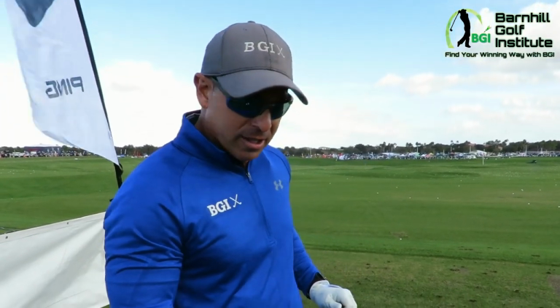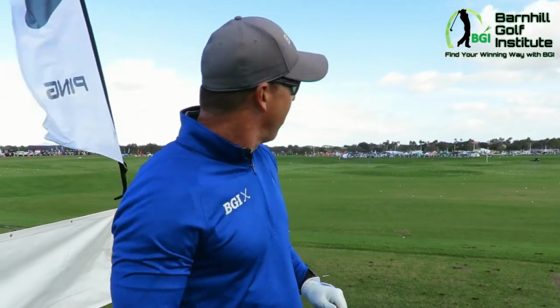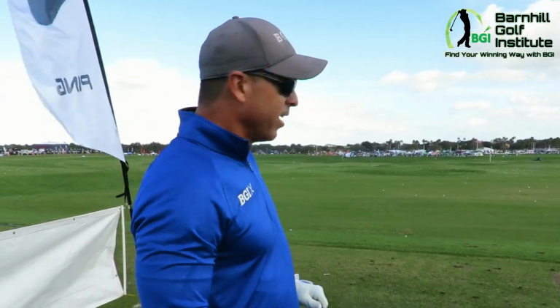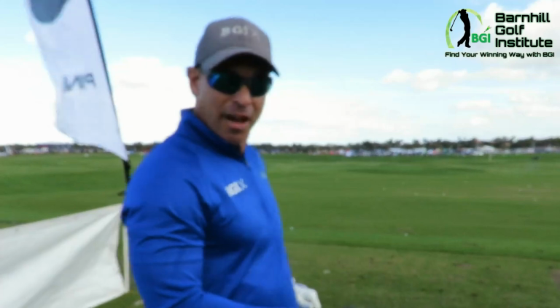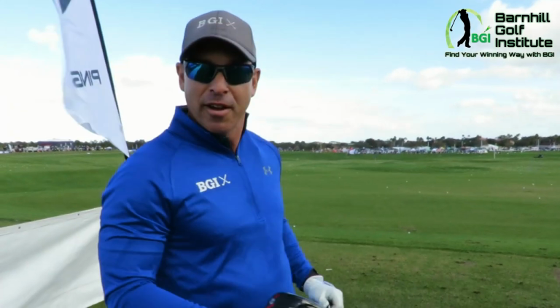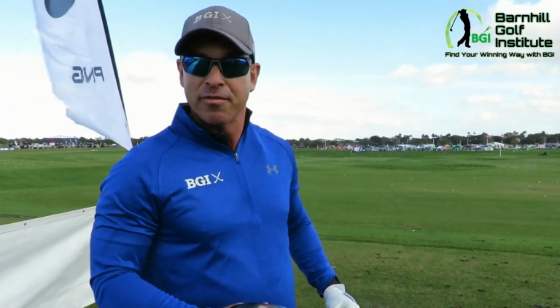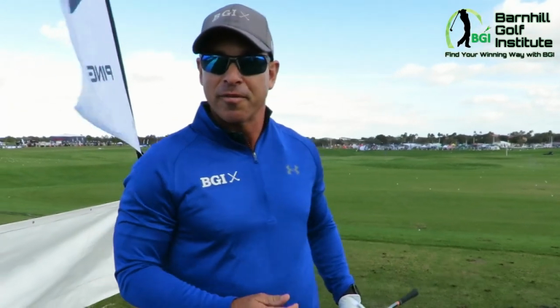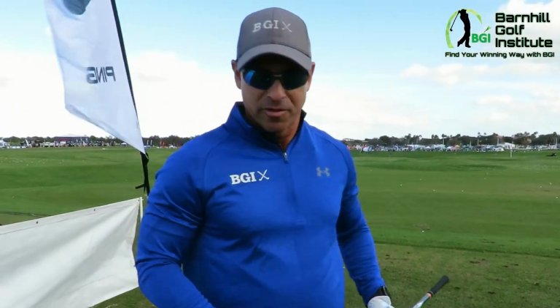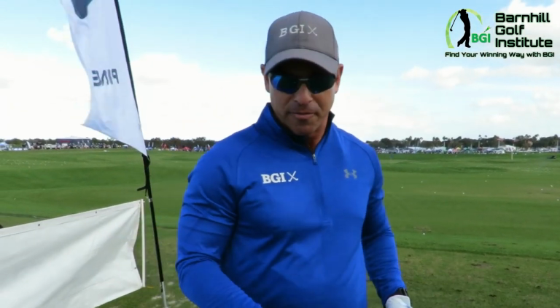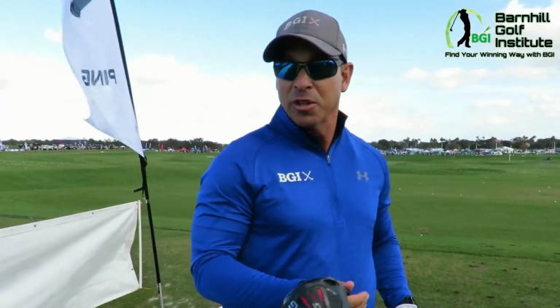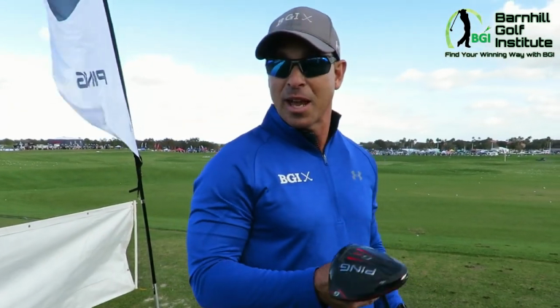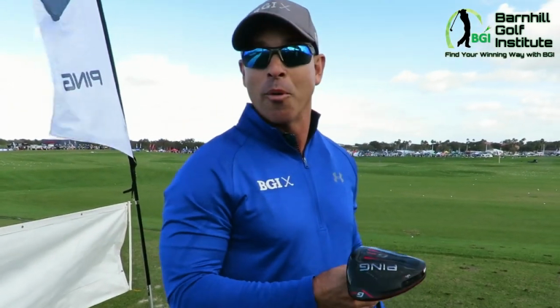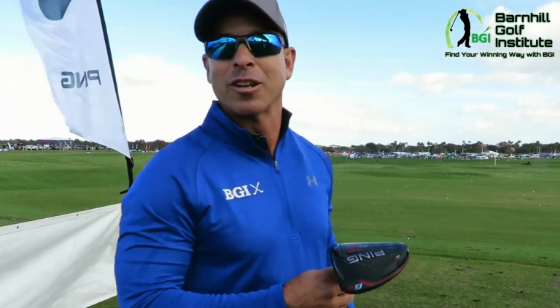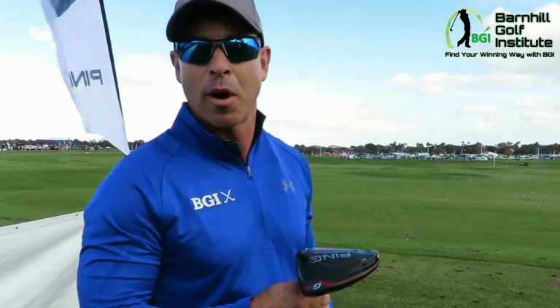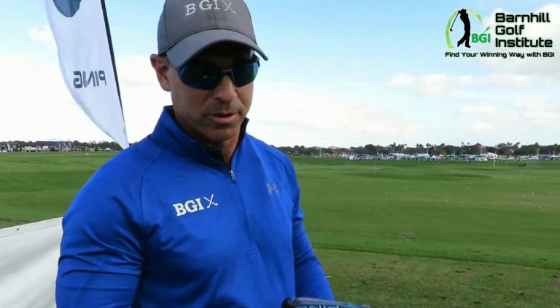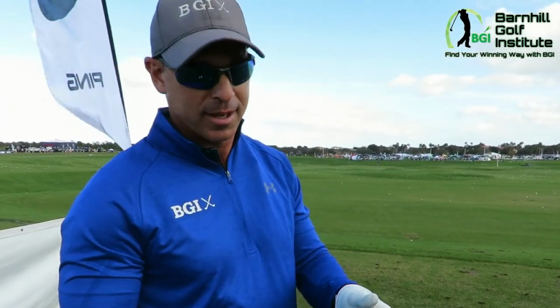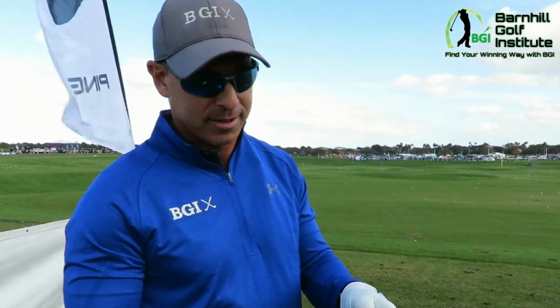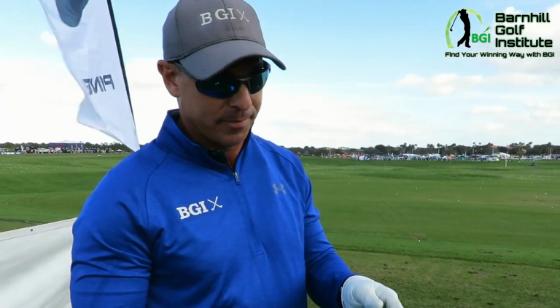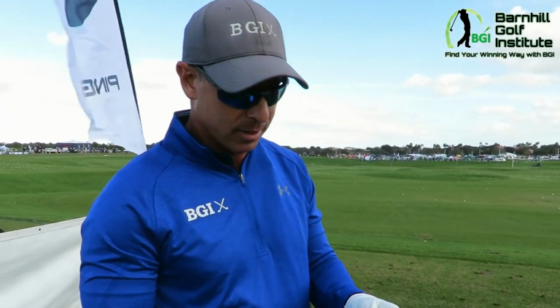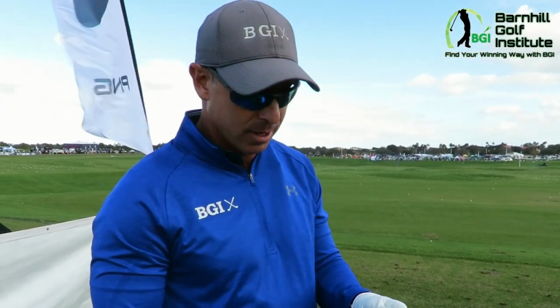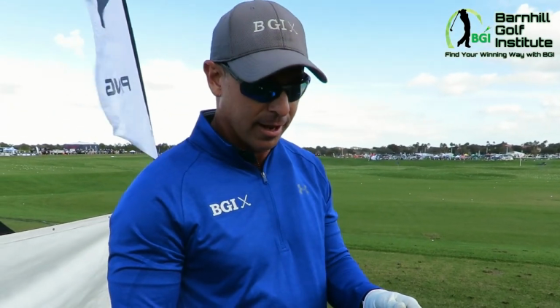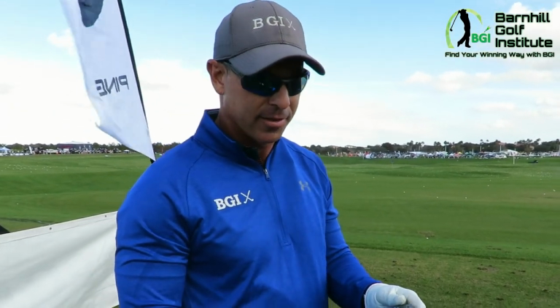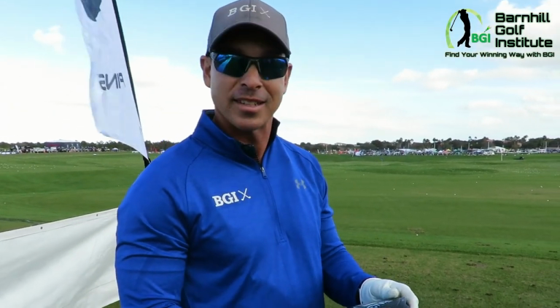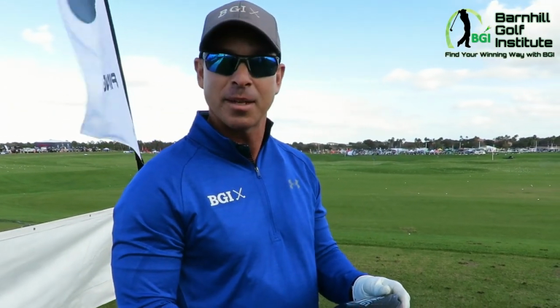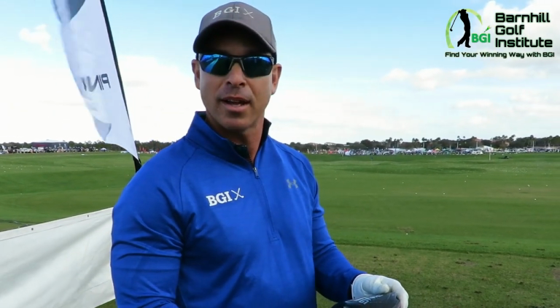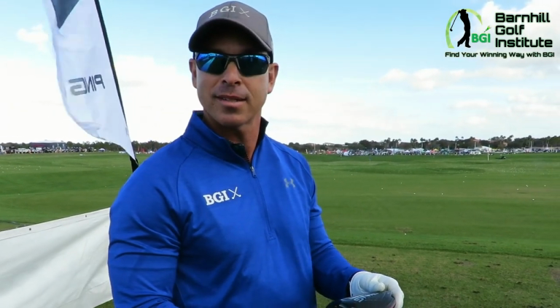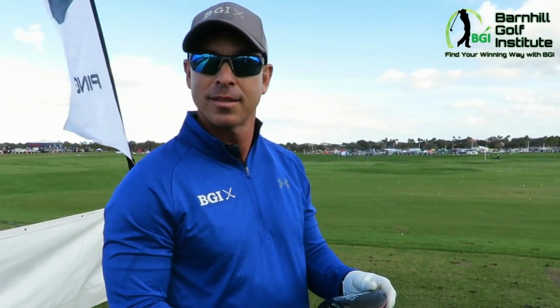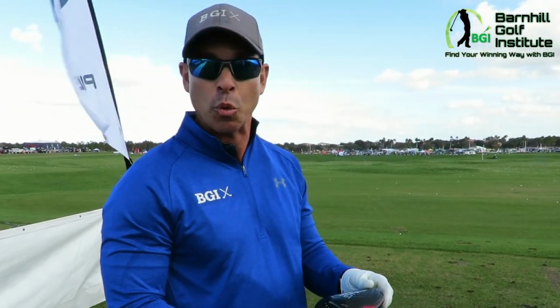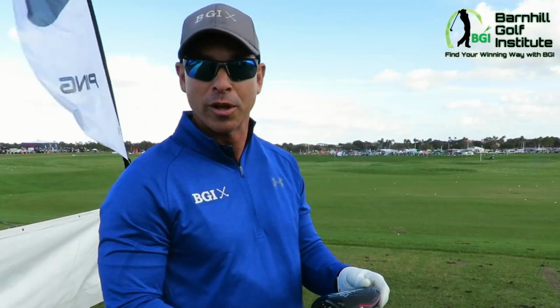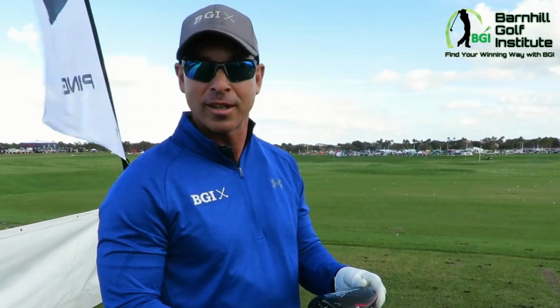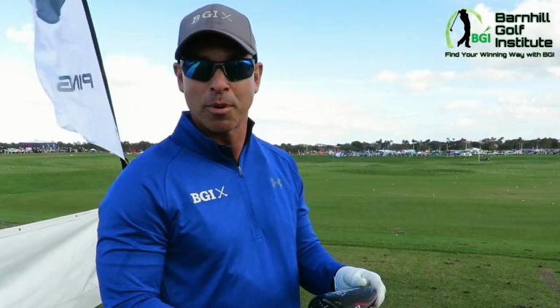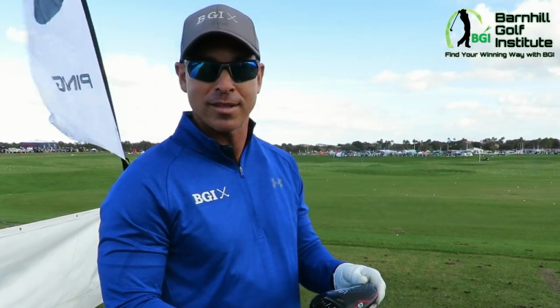Just looking at how I hit it and how it felt, from the feel standpoint it was incredible. I give this a 10+. Really impressed.